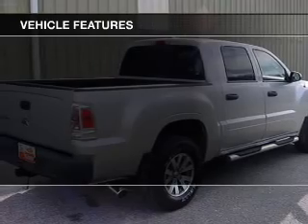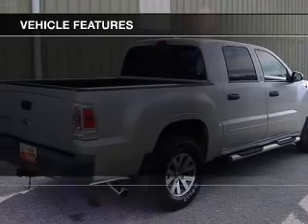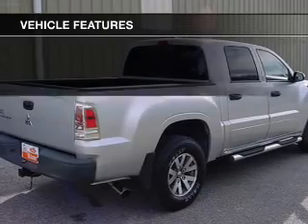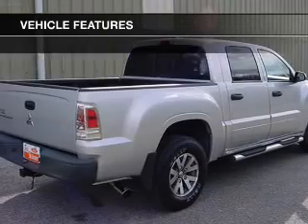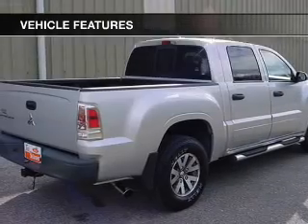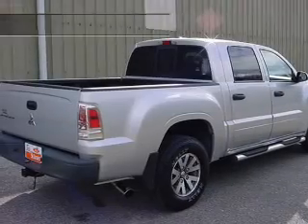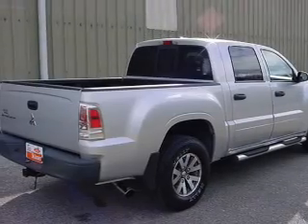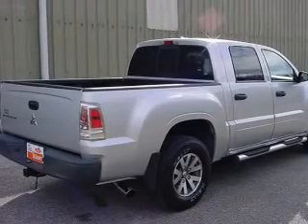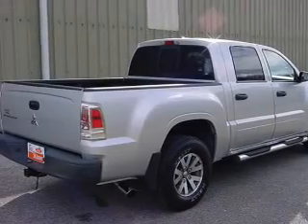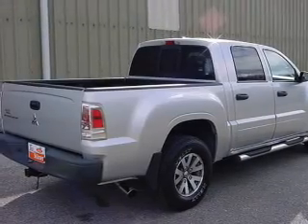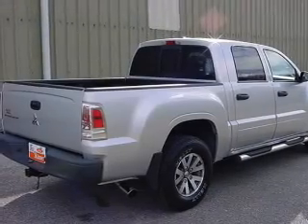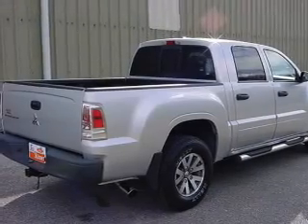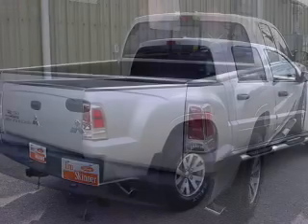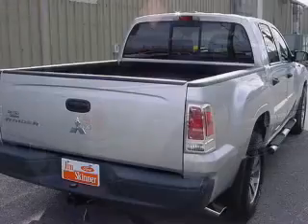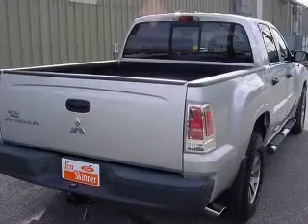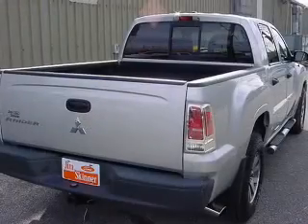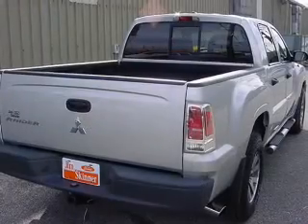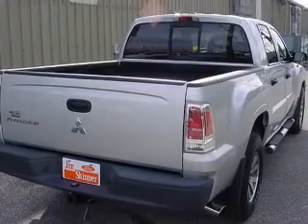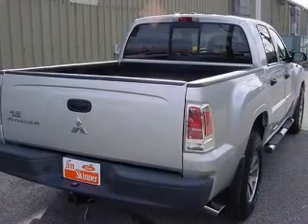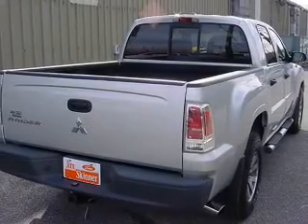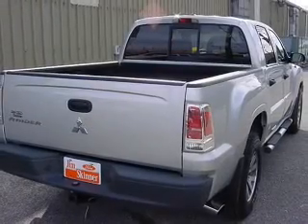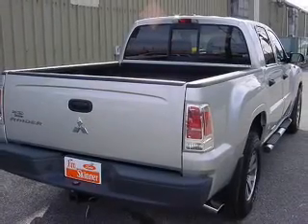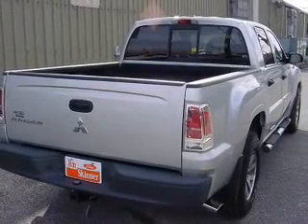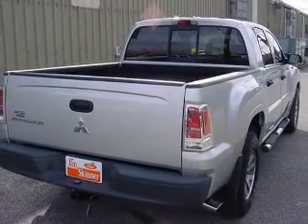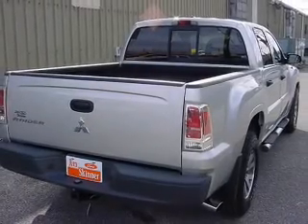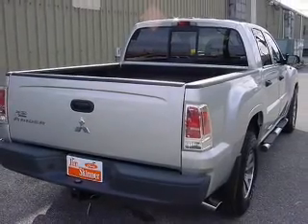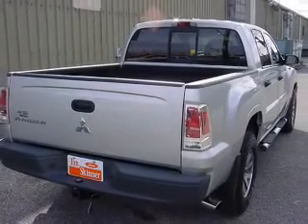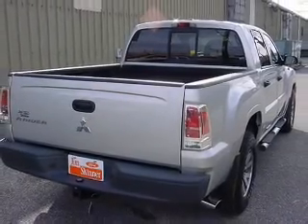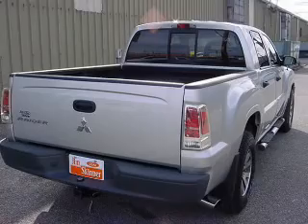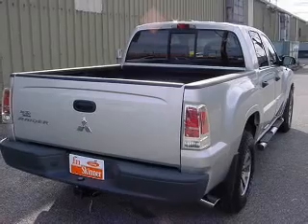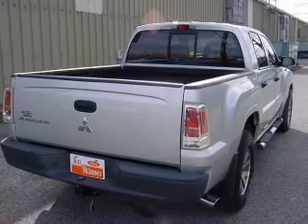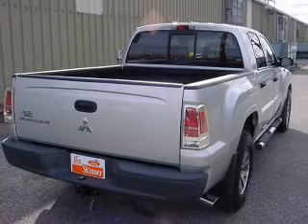Additional features include split rear seats, an MP3 player, privacy glass, air conditioning, and power windows.